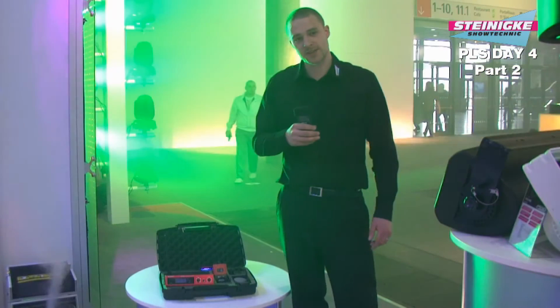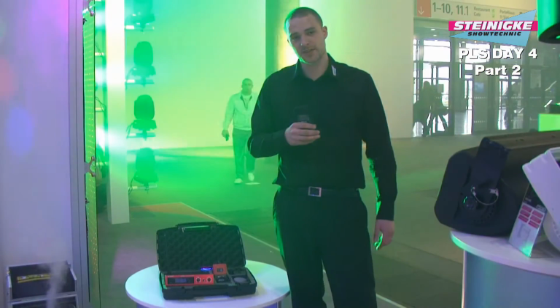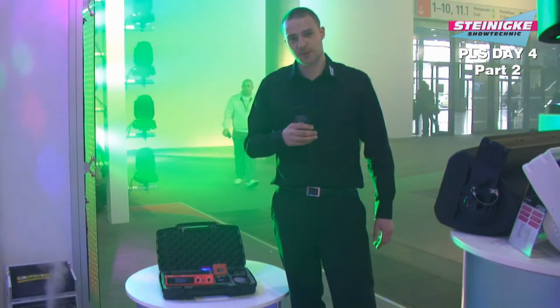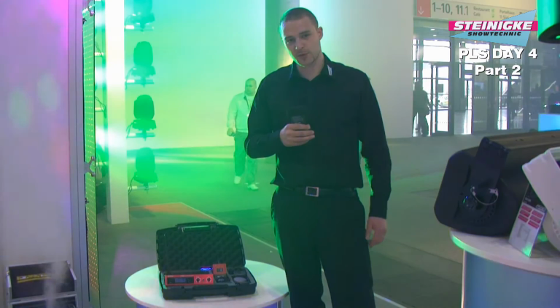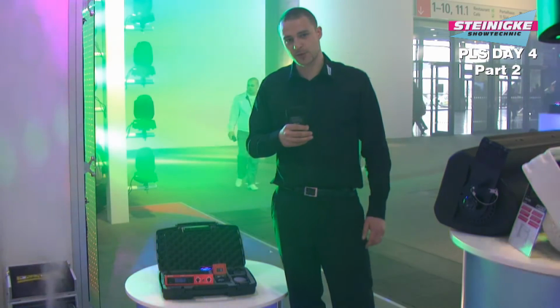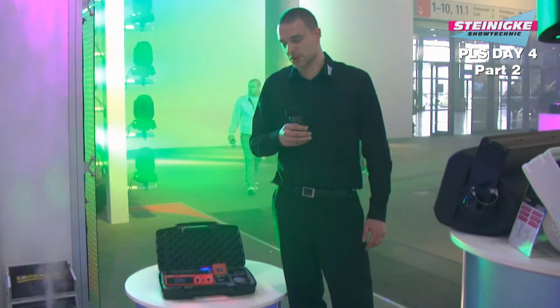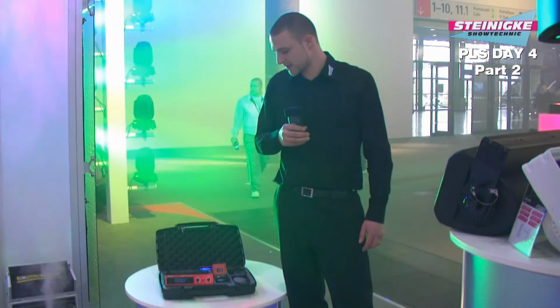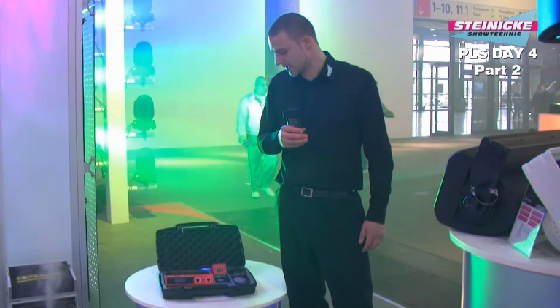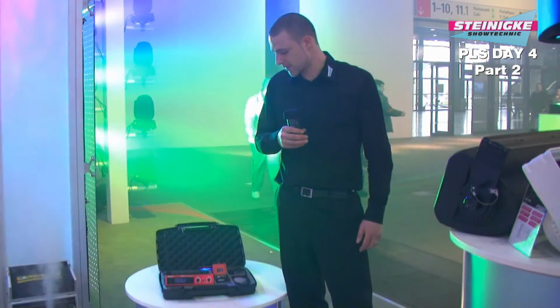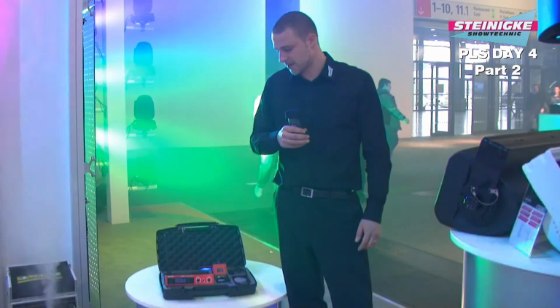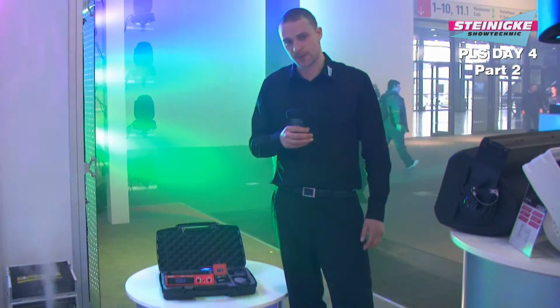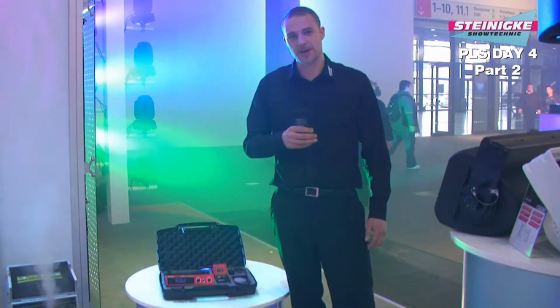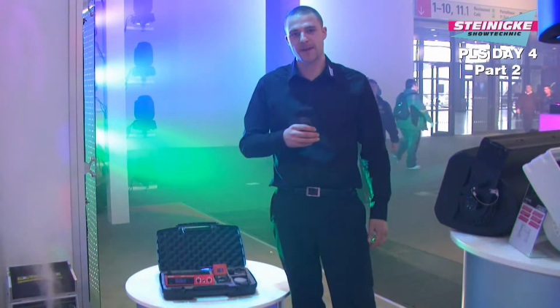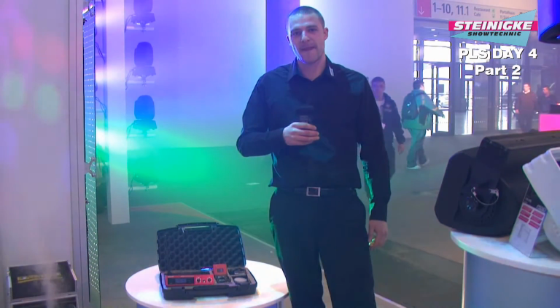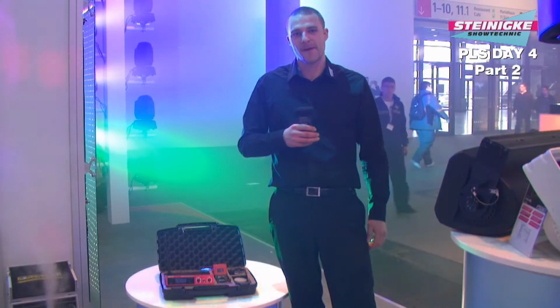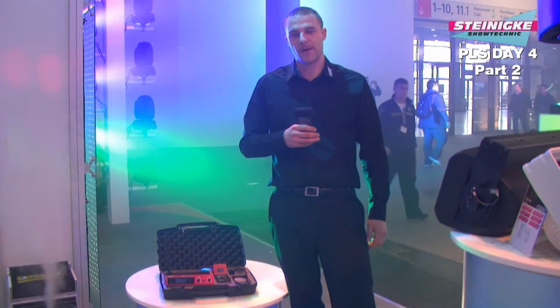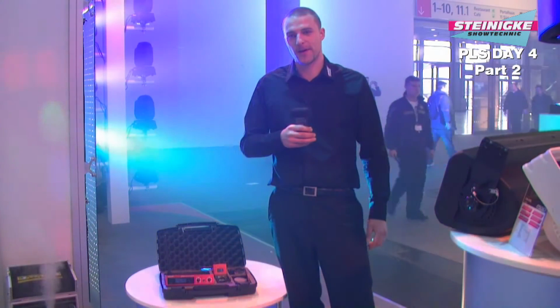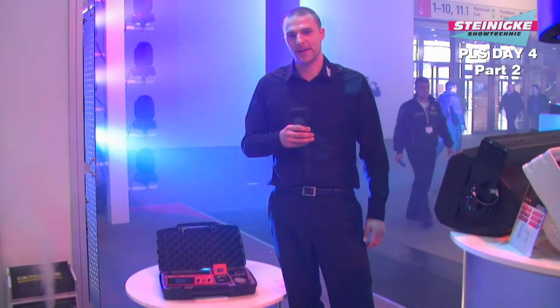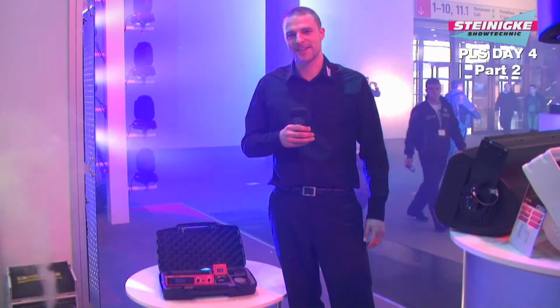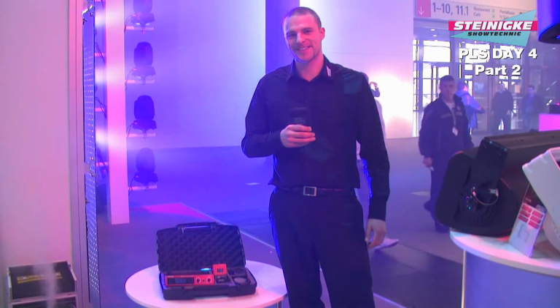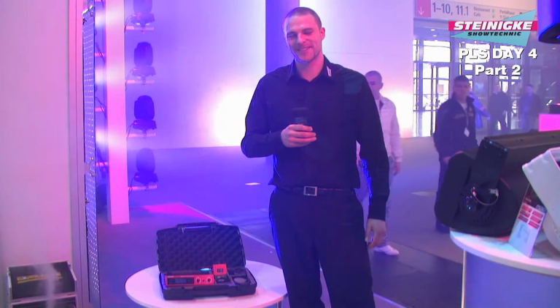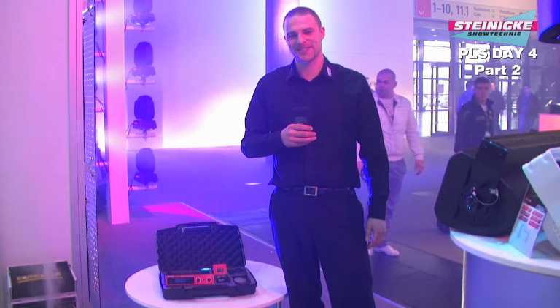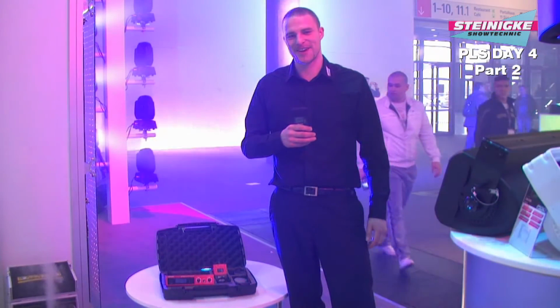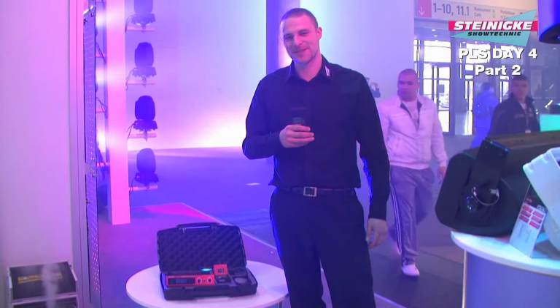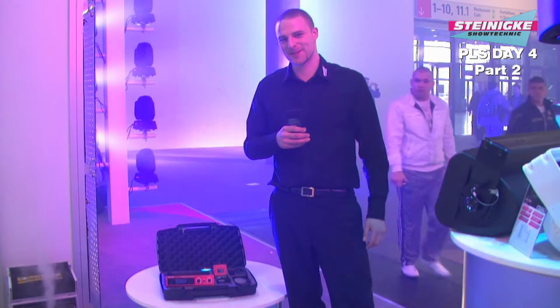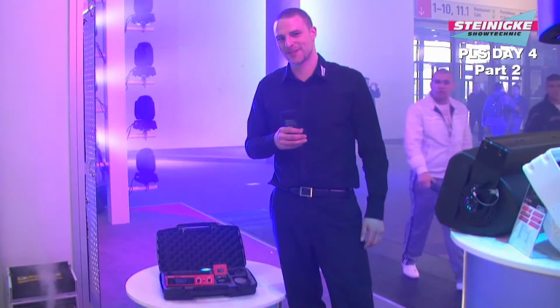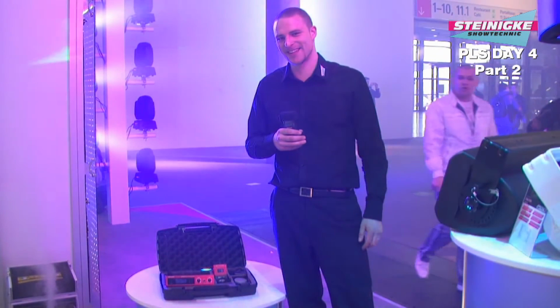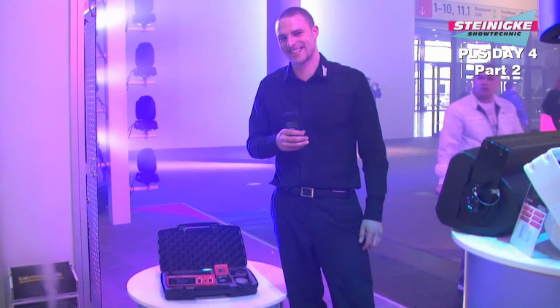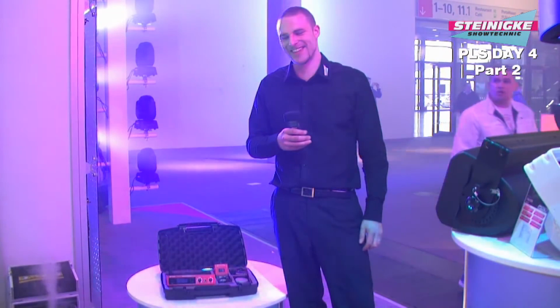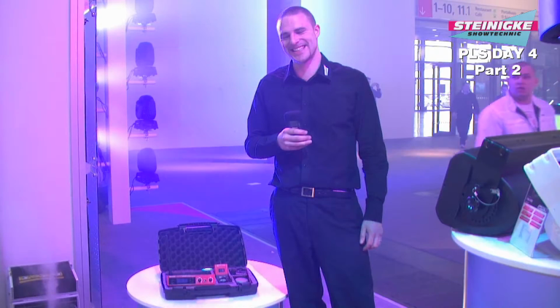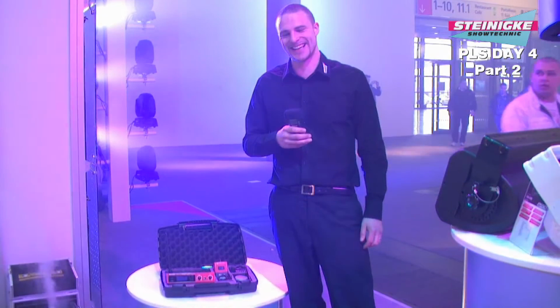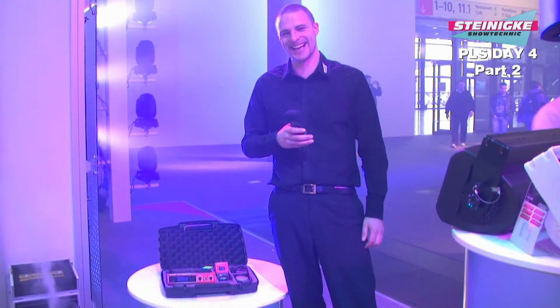Ich wünsche euch viel Spaß bei allem, was ihr macht, und verabschiede mich vom letzten Messetag.